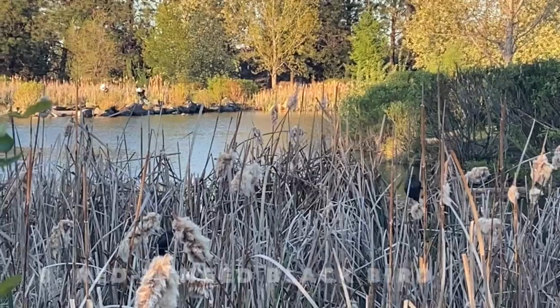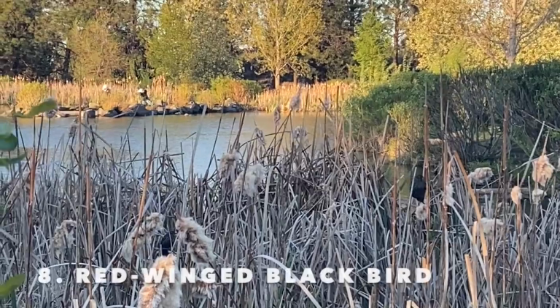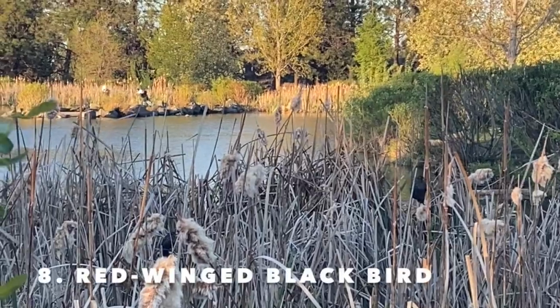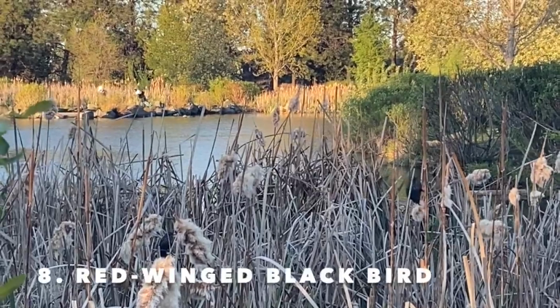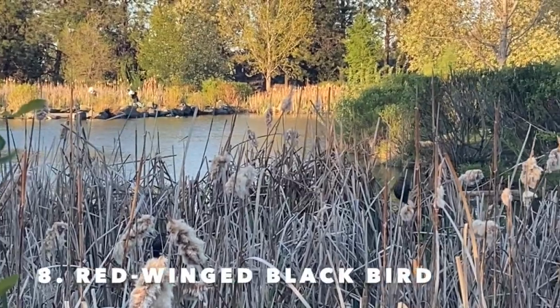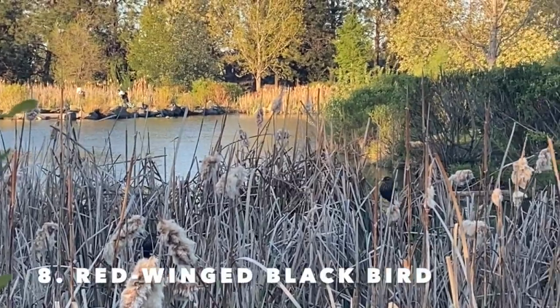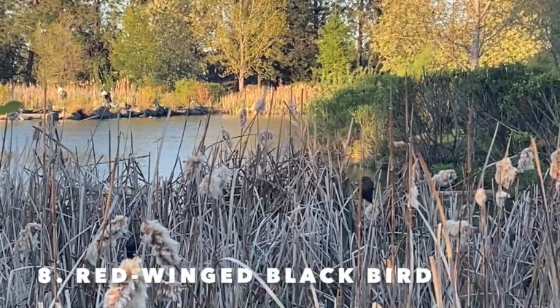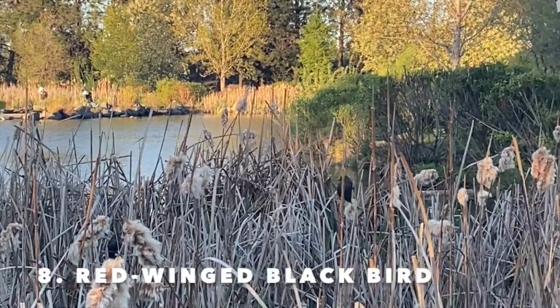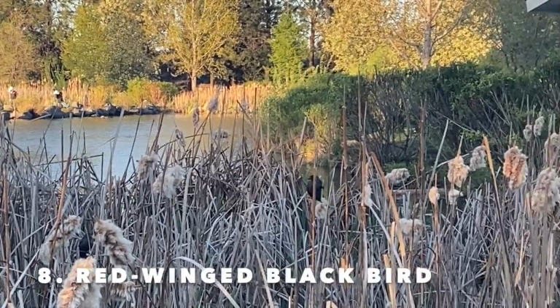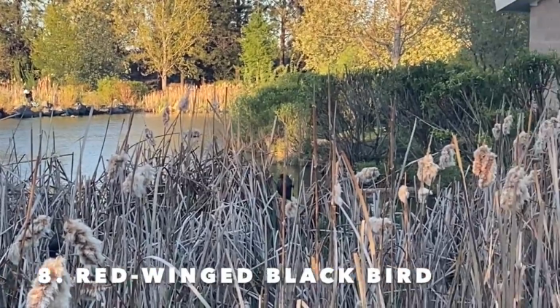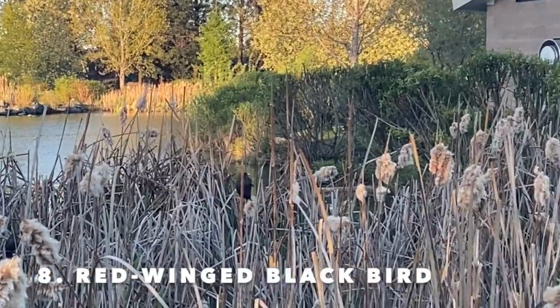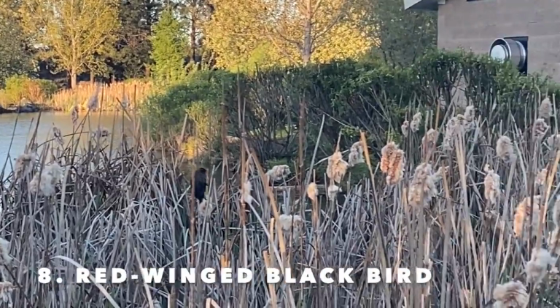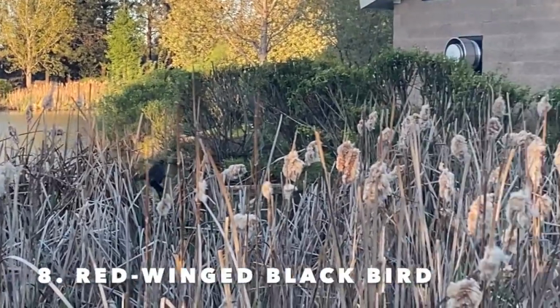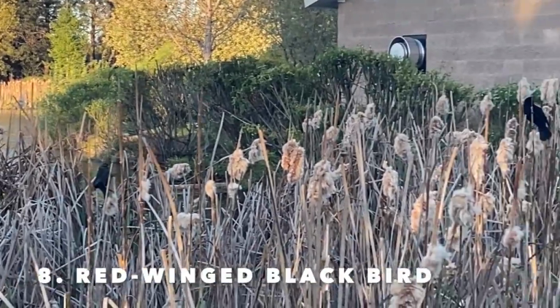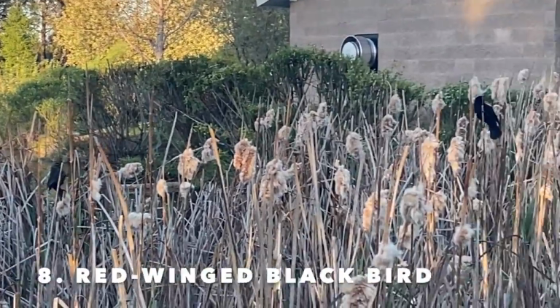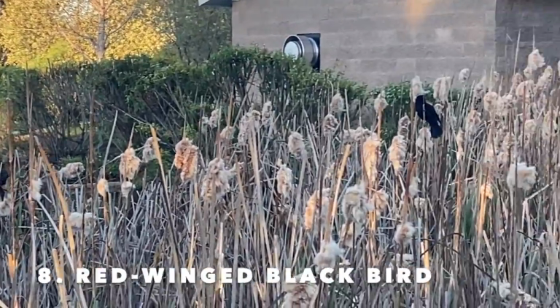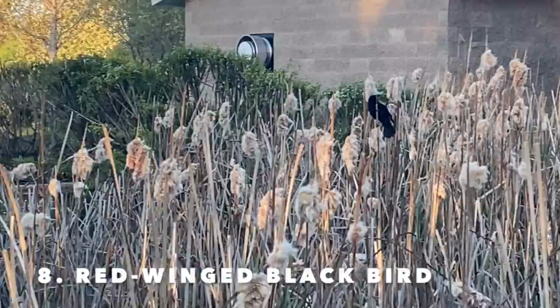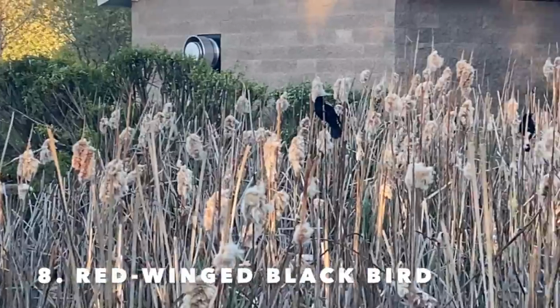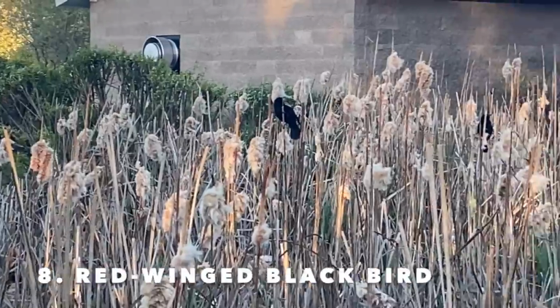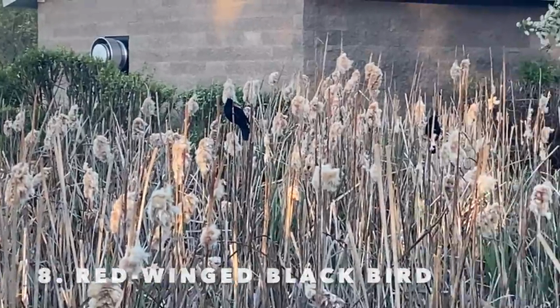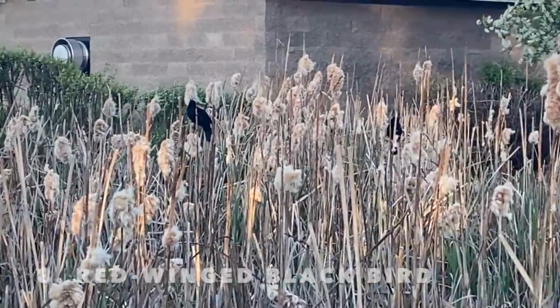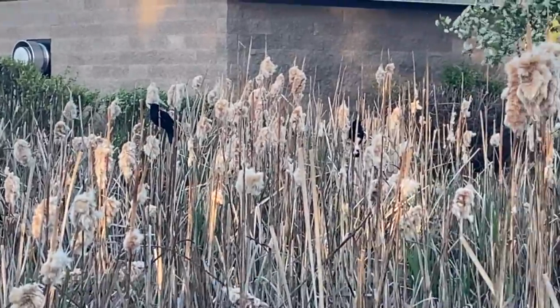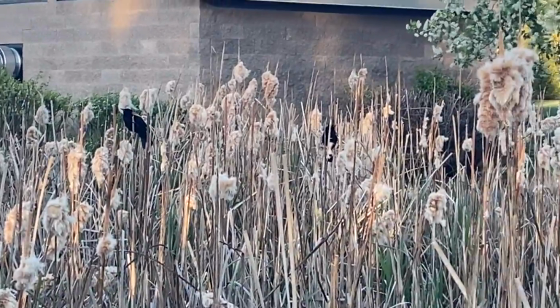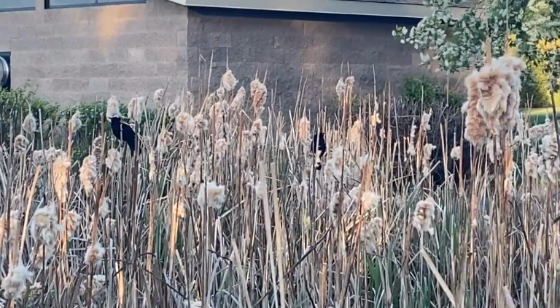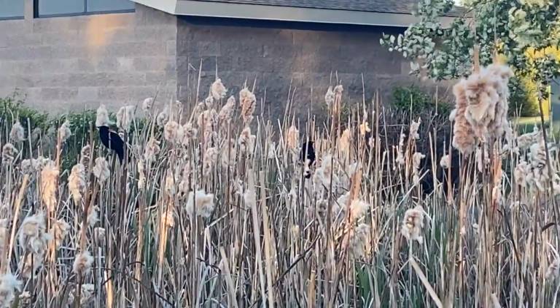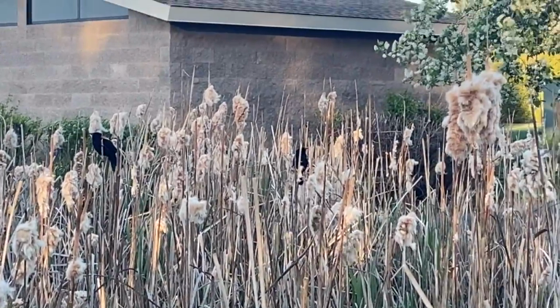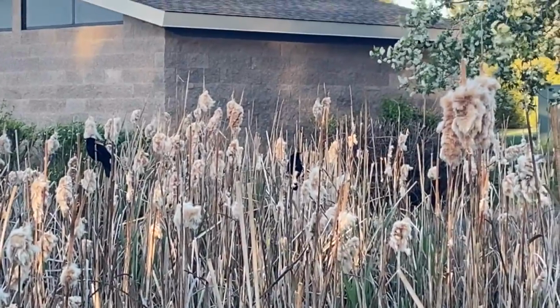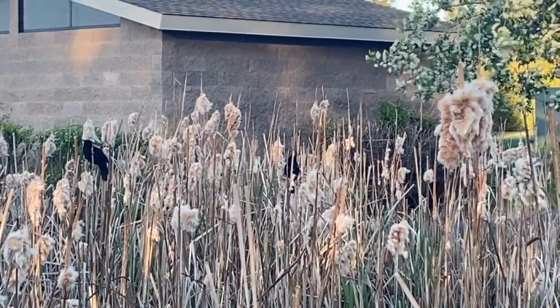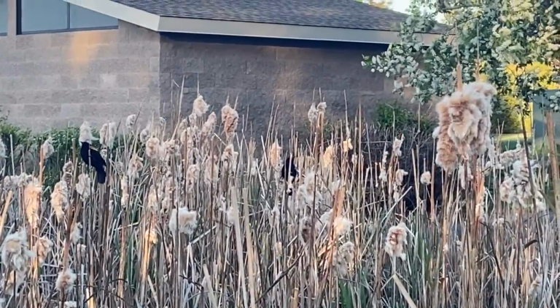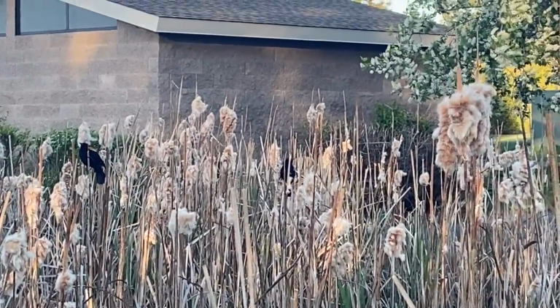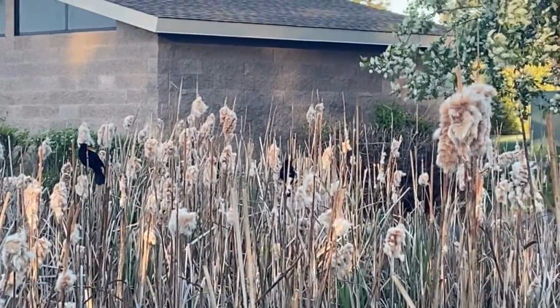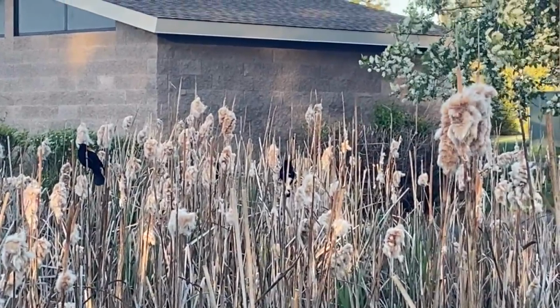Love these guys. They have that reddish-orange tip at the top of their wings.